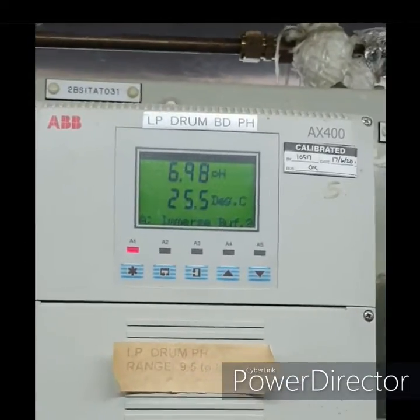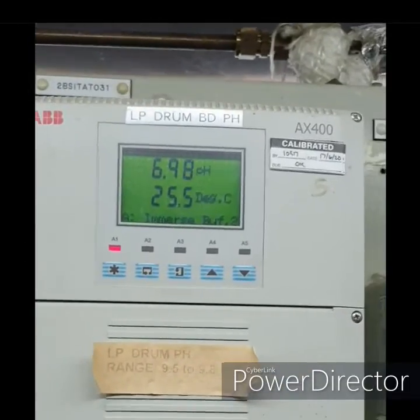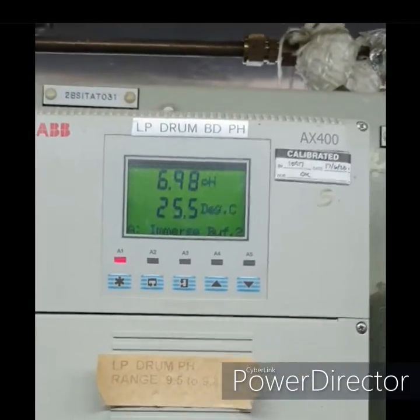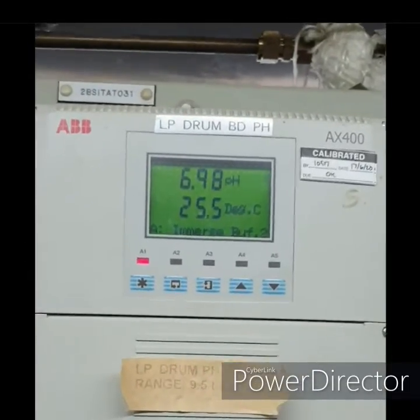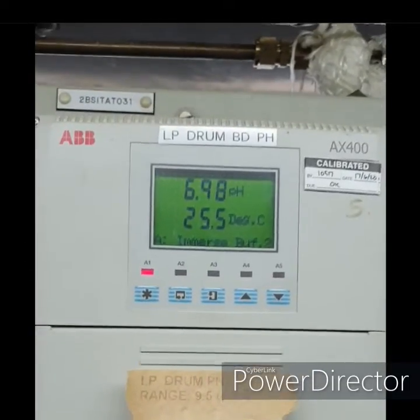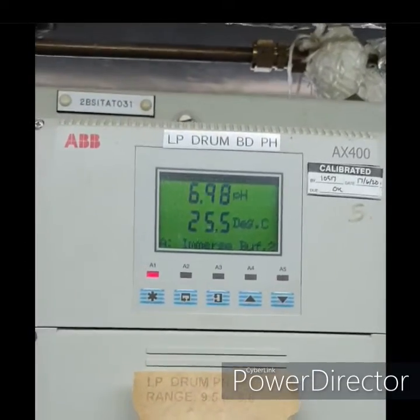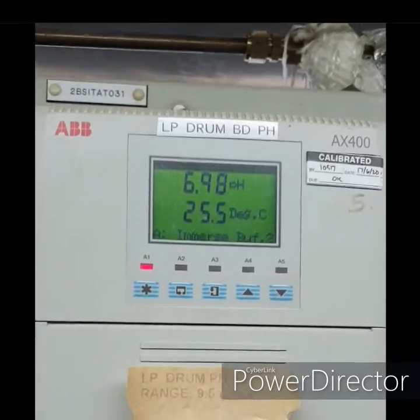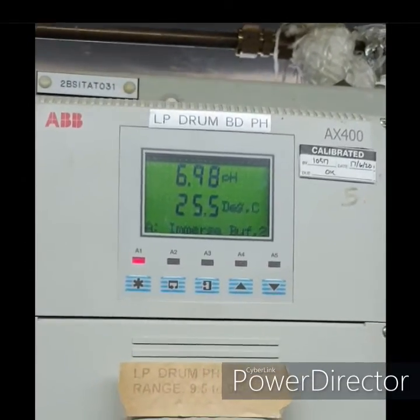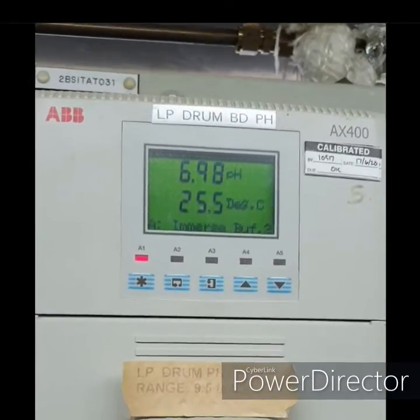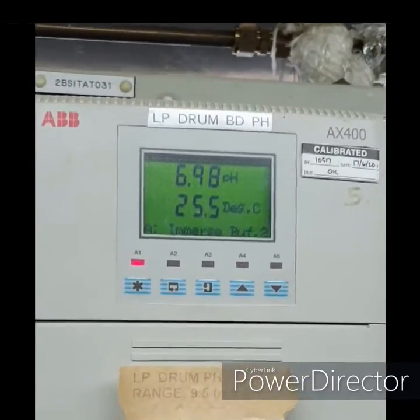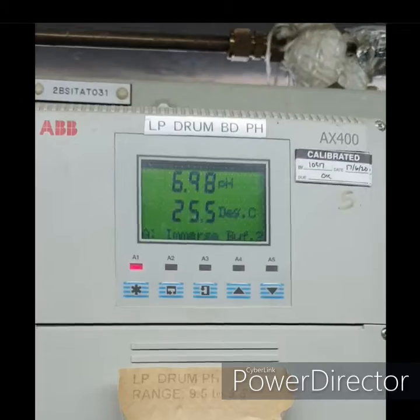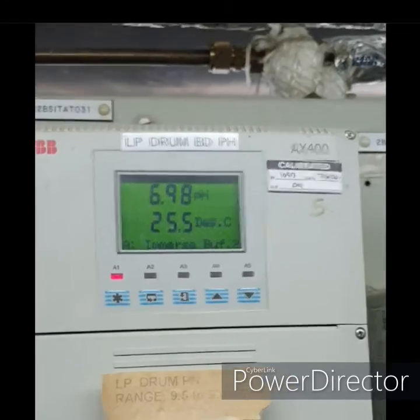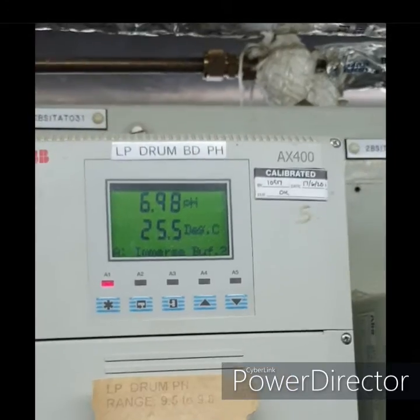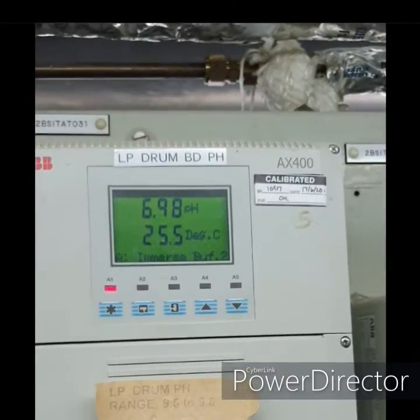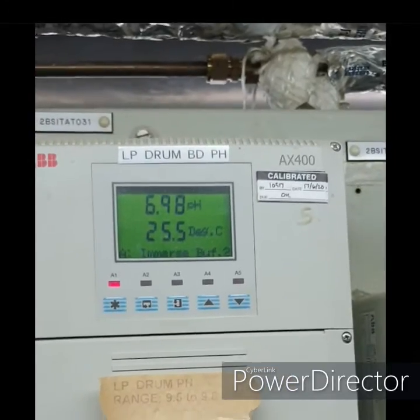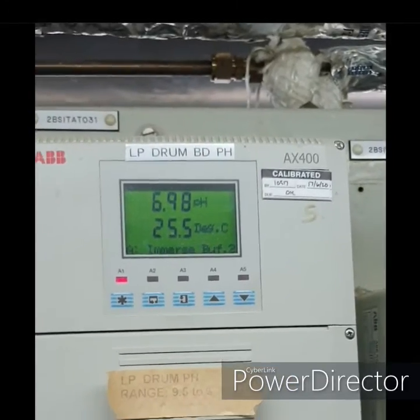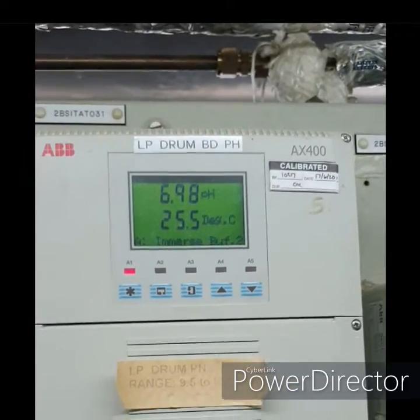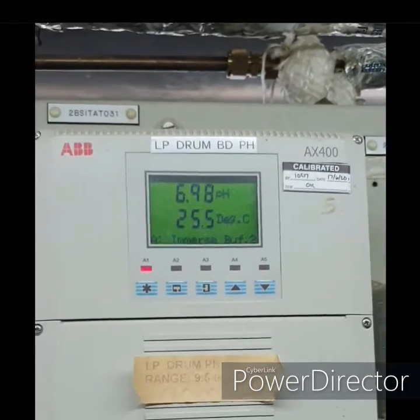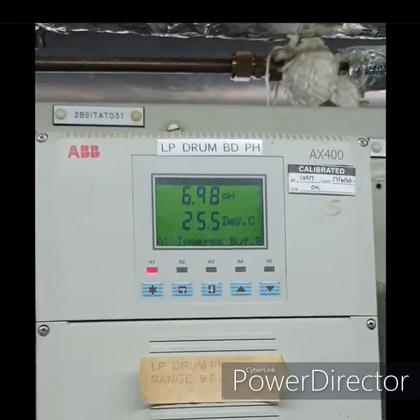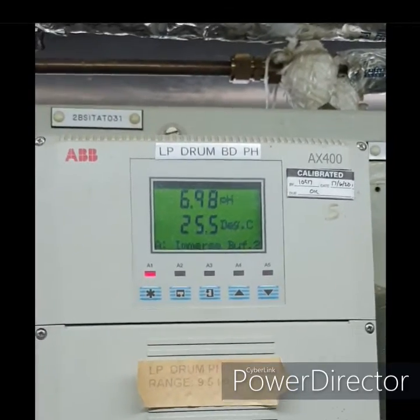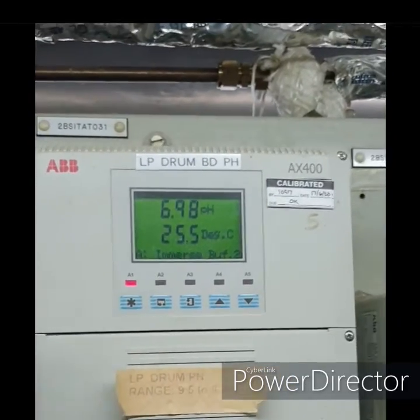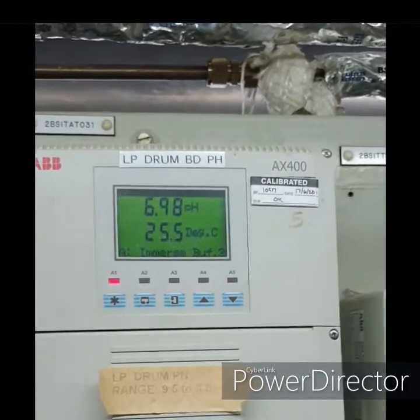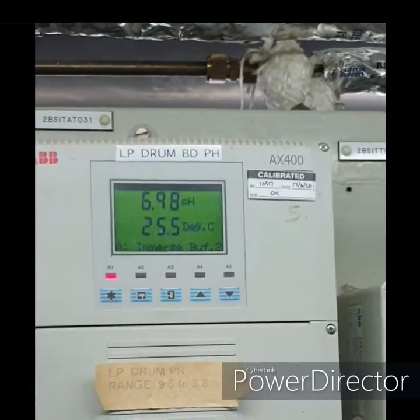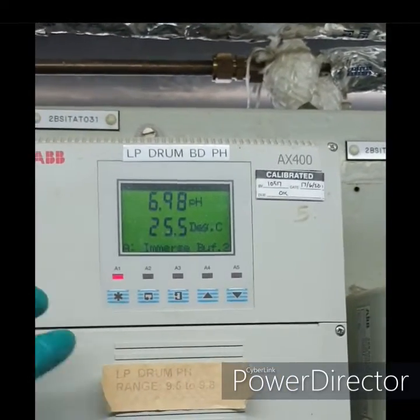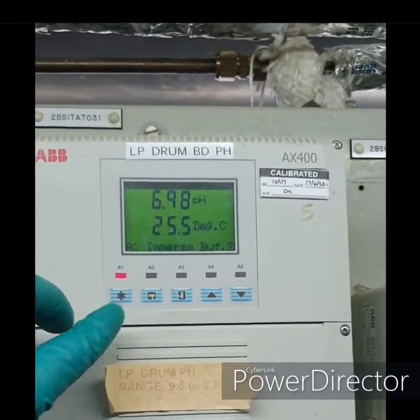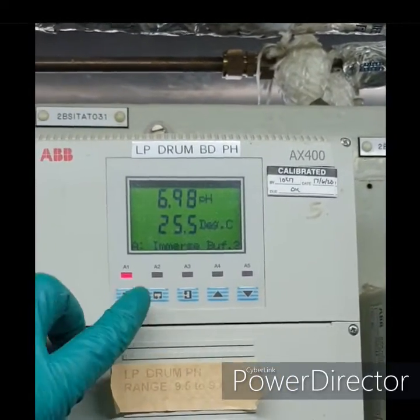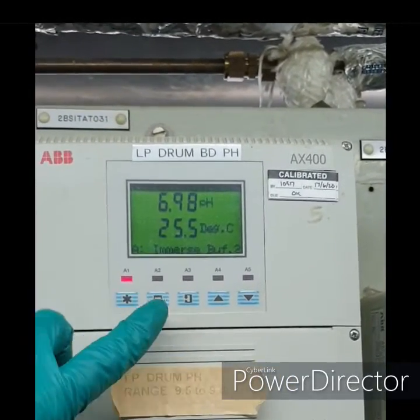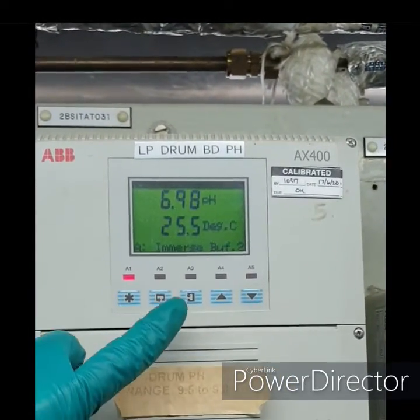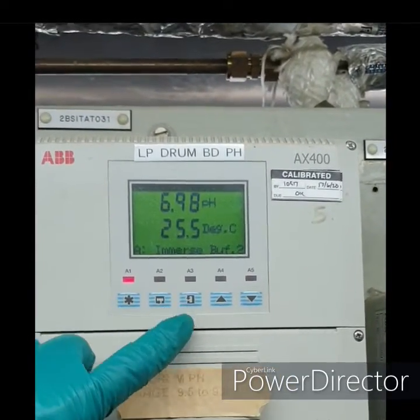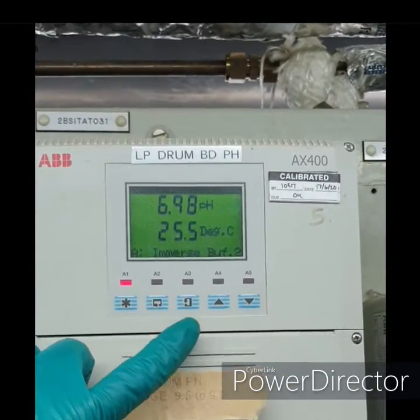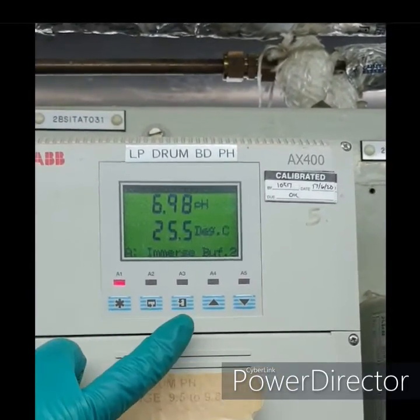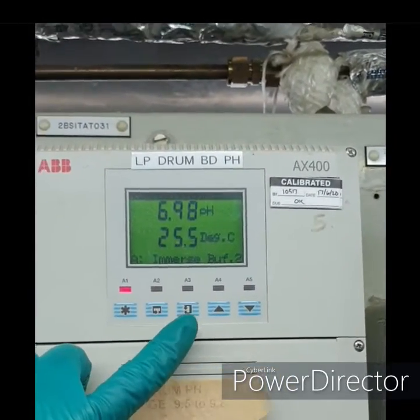The reading now is 6.98. It is stable. We can proceed now for the buffer process.